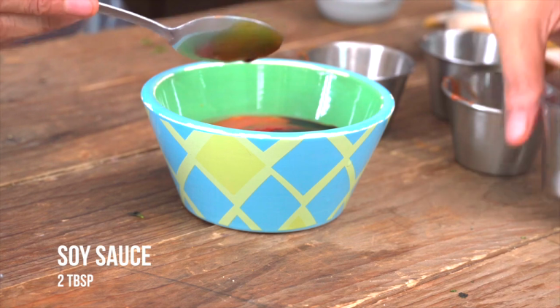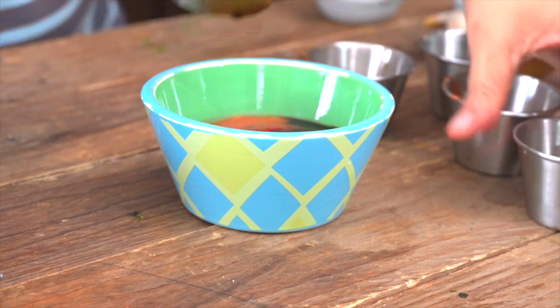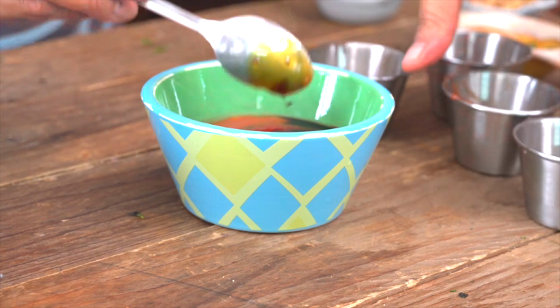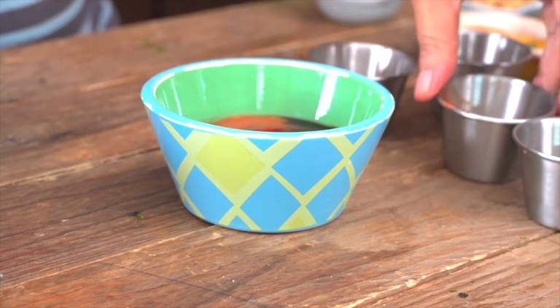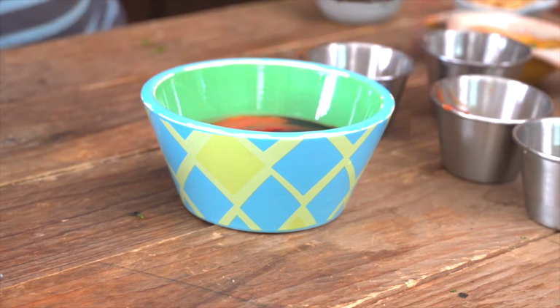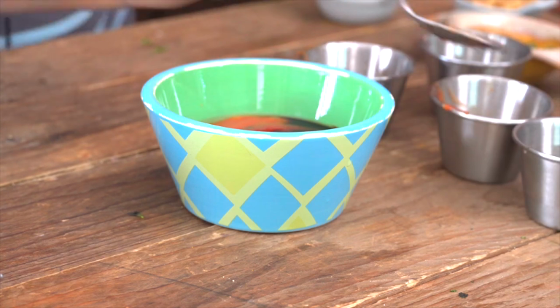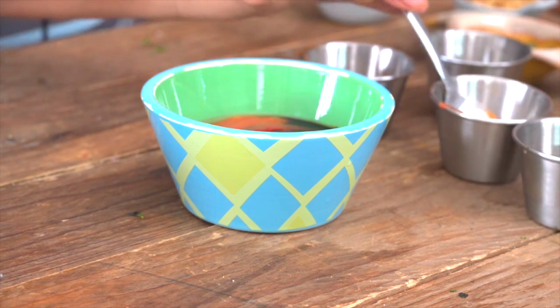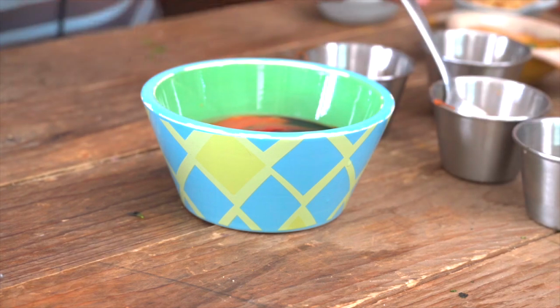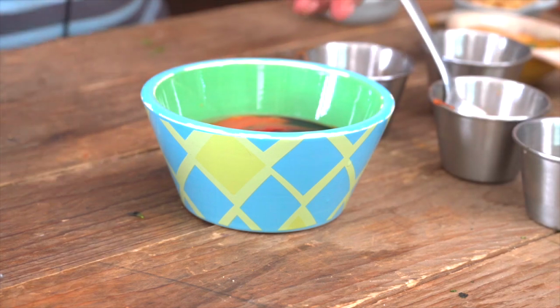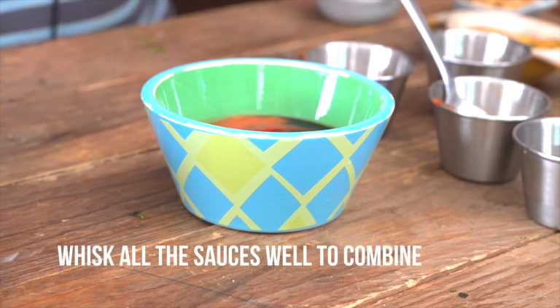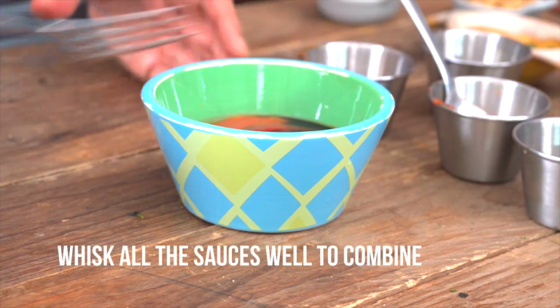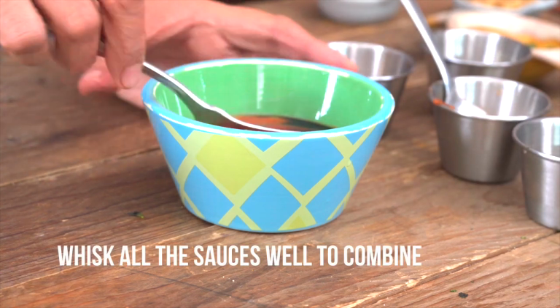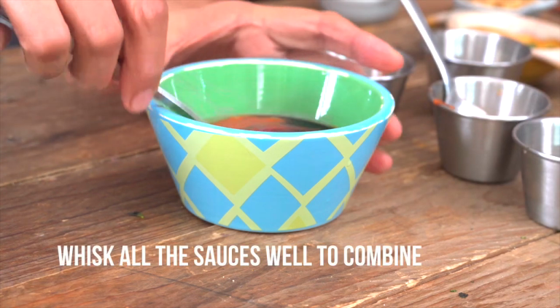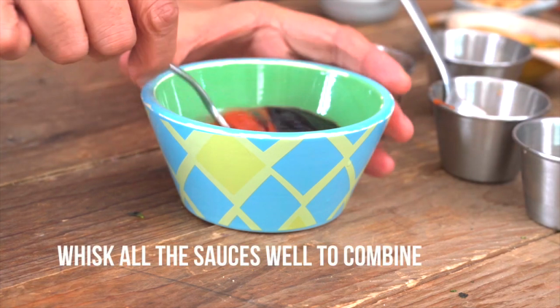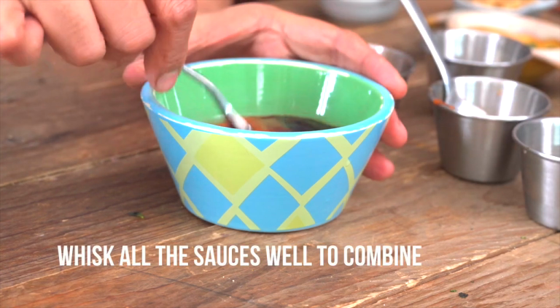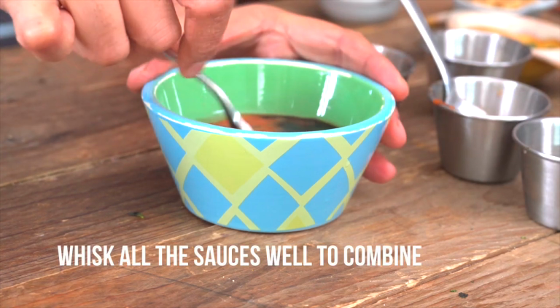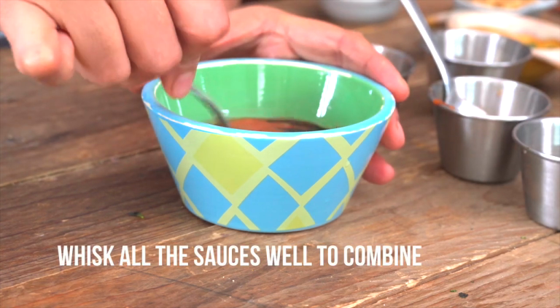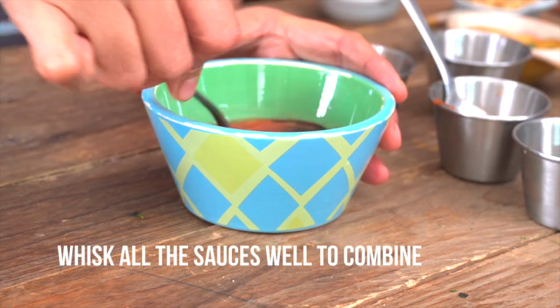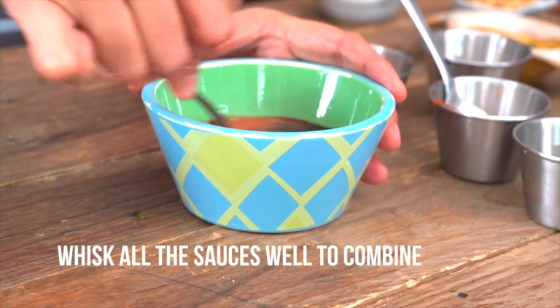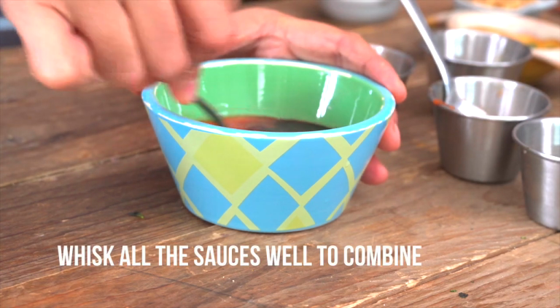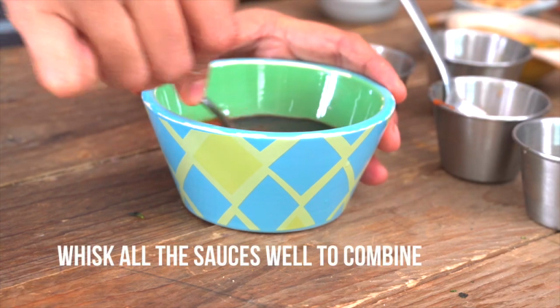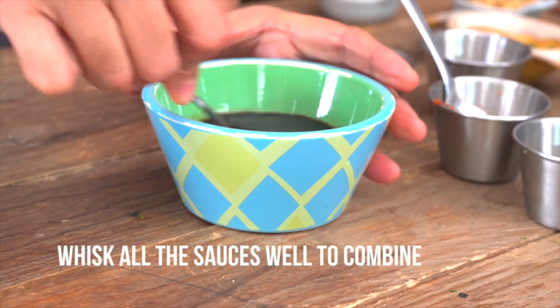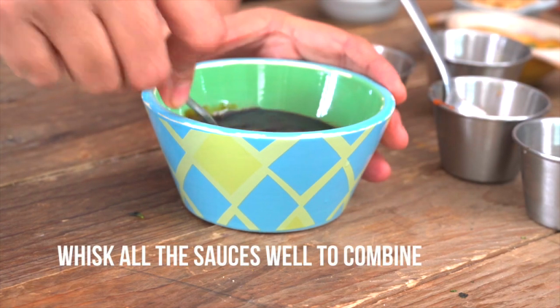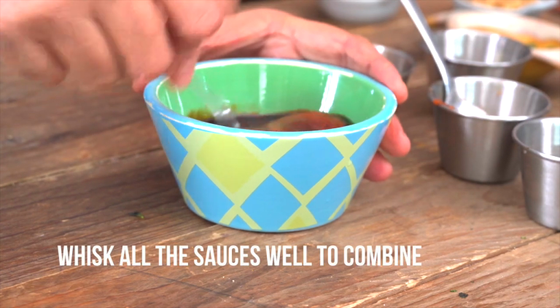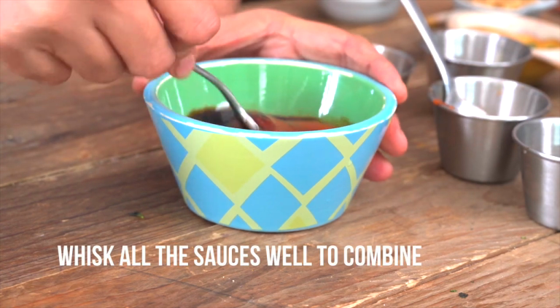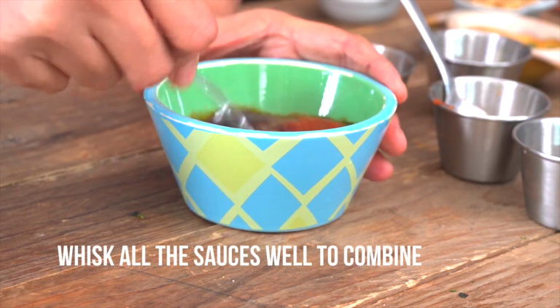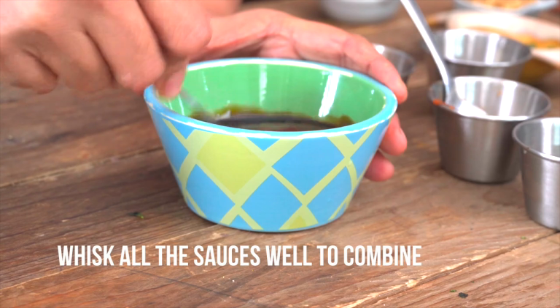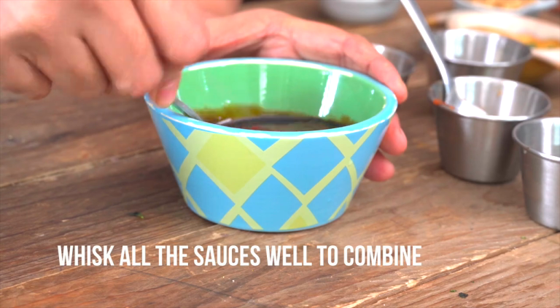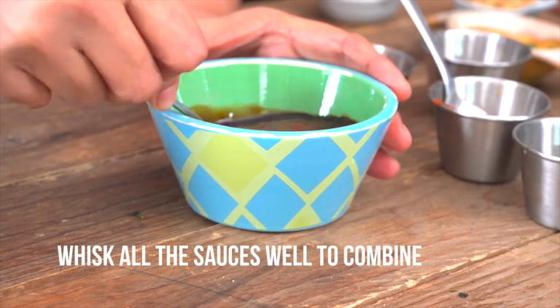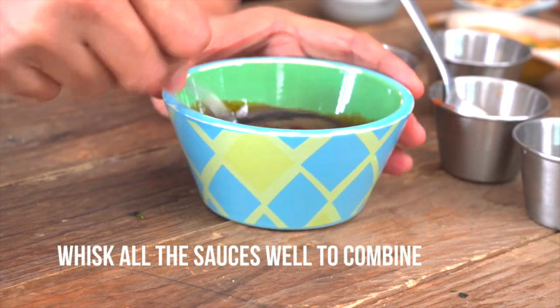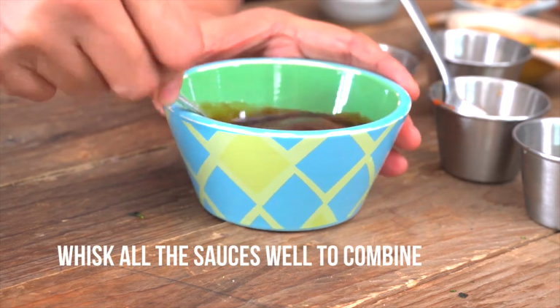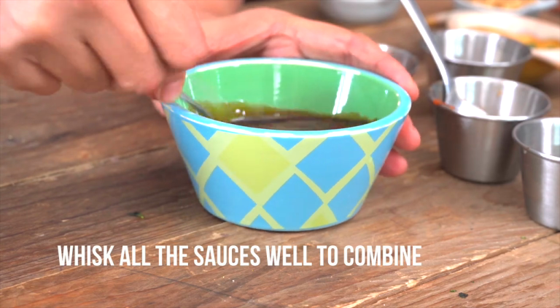Great, so now I'm going to whisk this all up until they become nice and smooth and we'll keep this to the side.